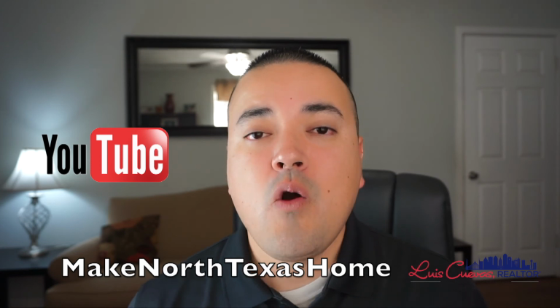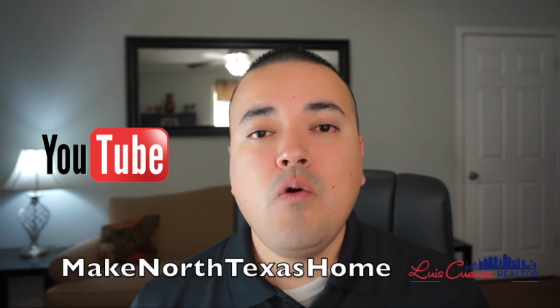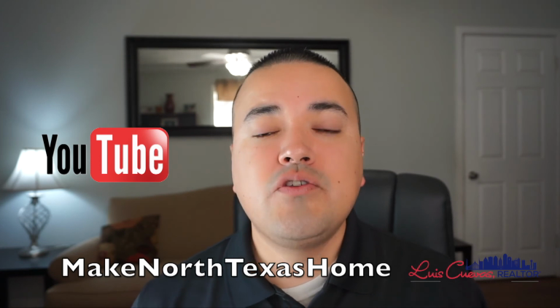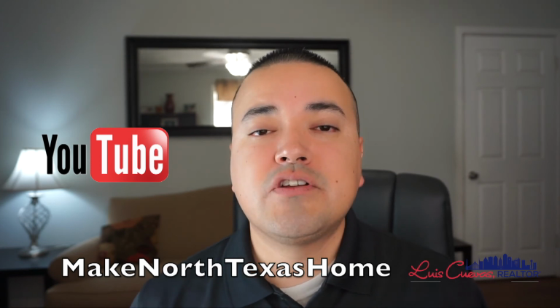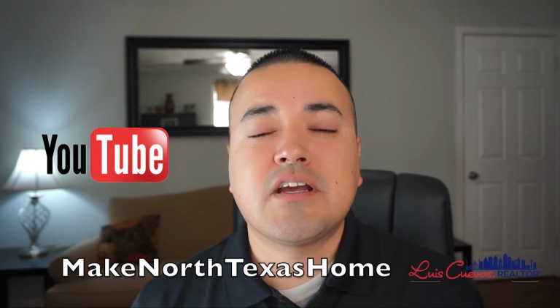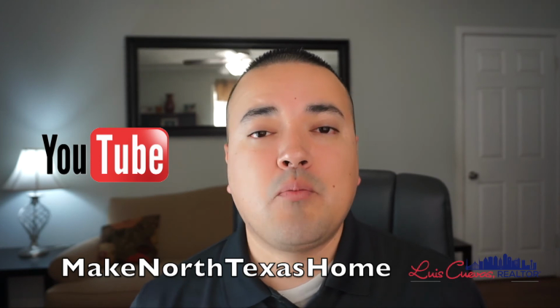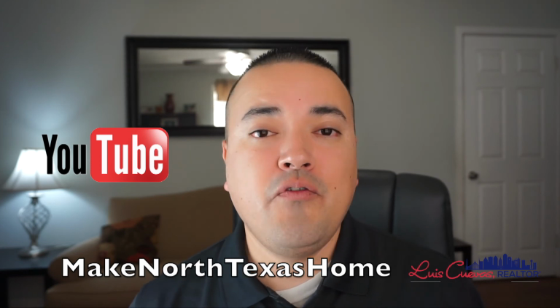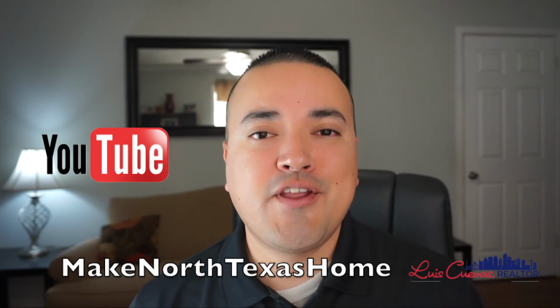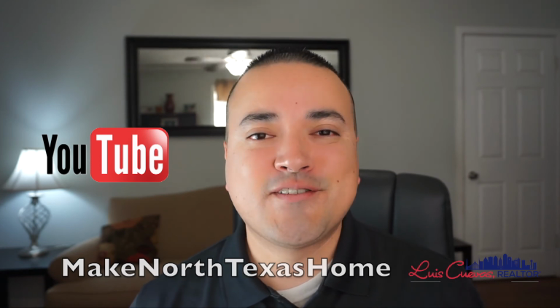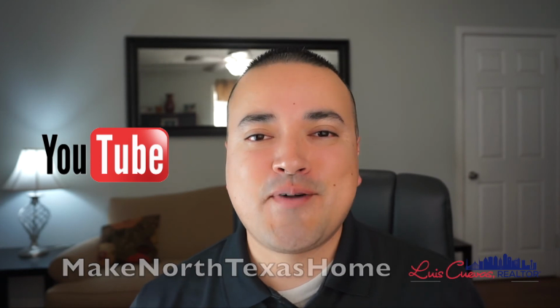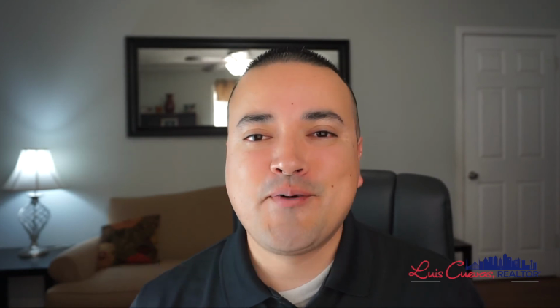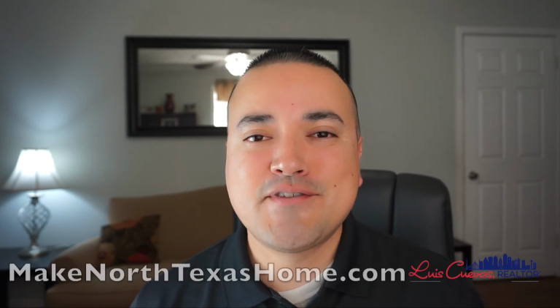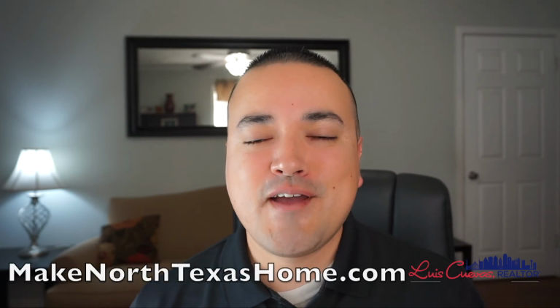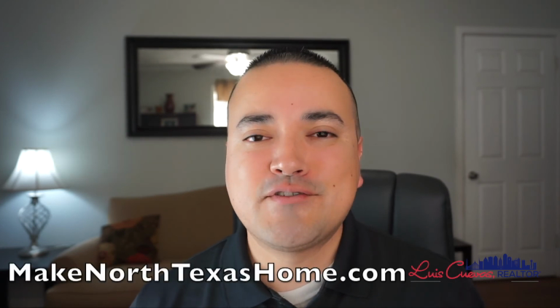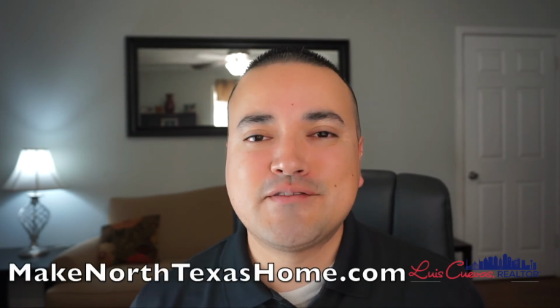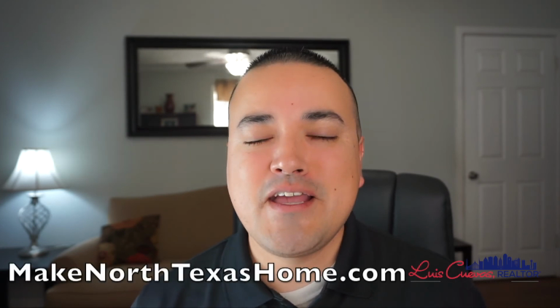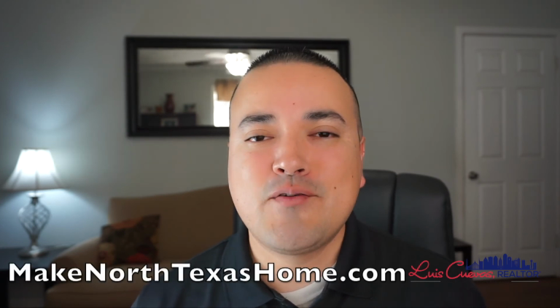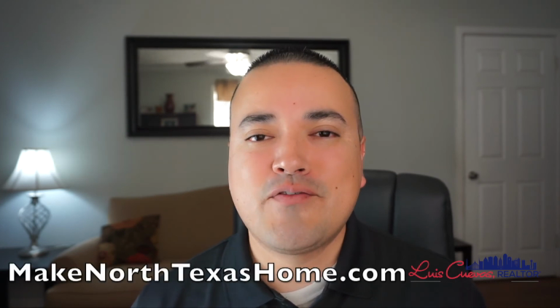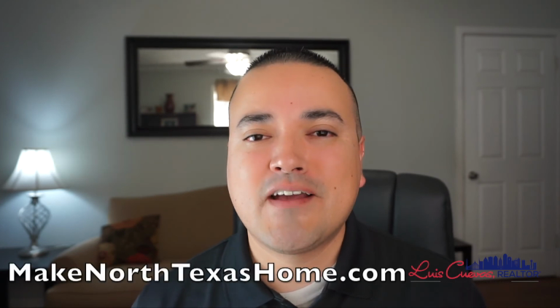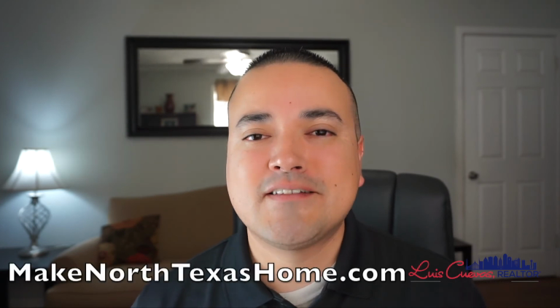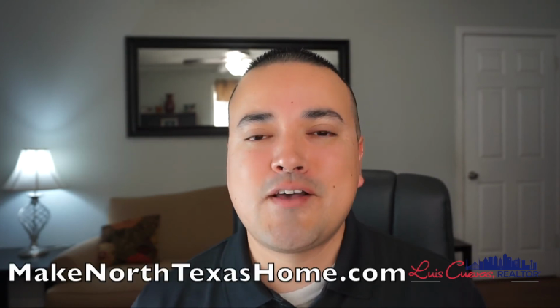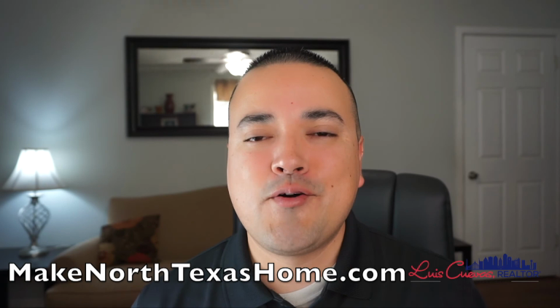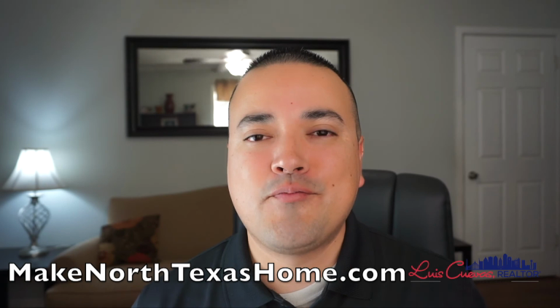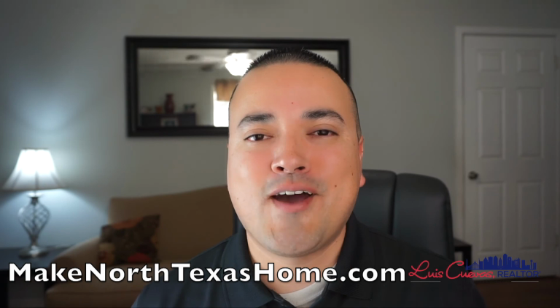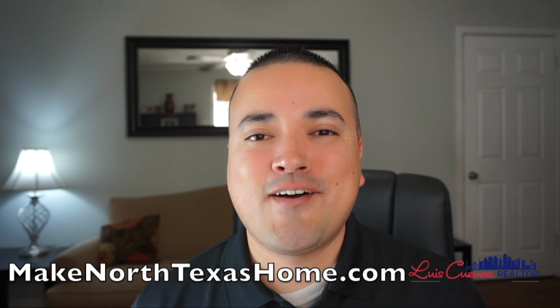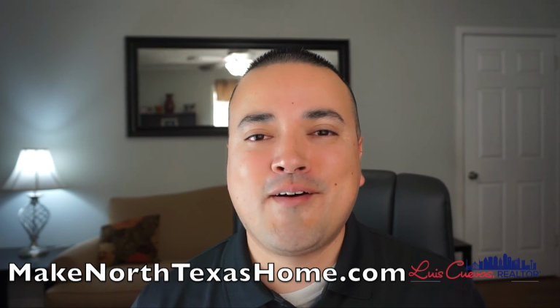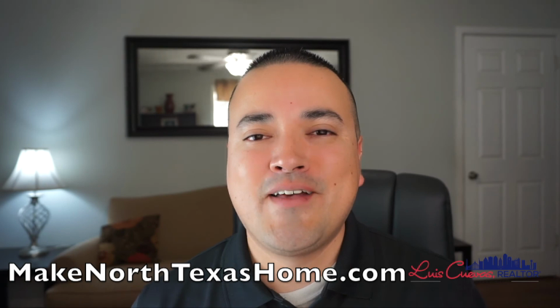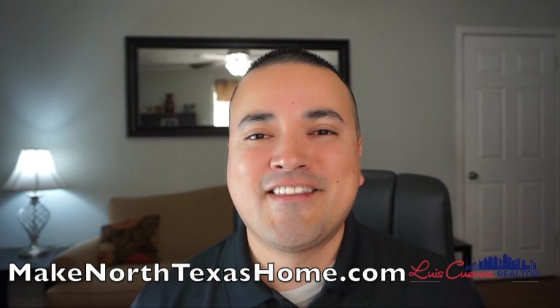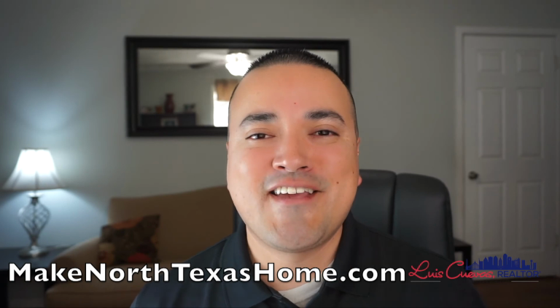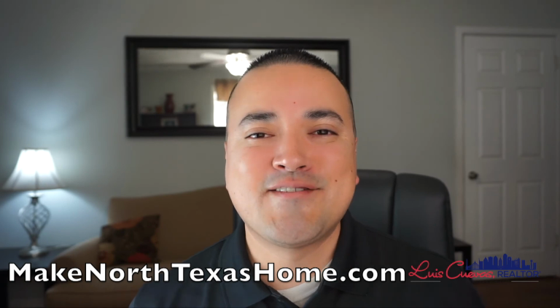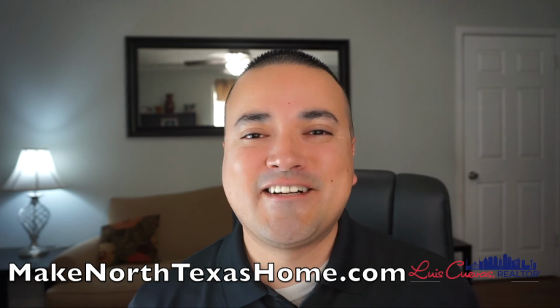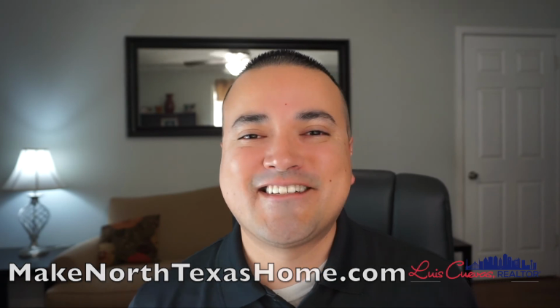Or you can check out more videos on my website, which is MakeNorthTexasHome.com. Thank you so much.